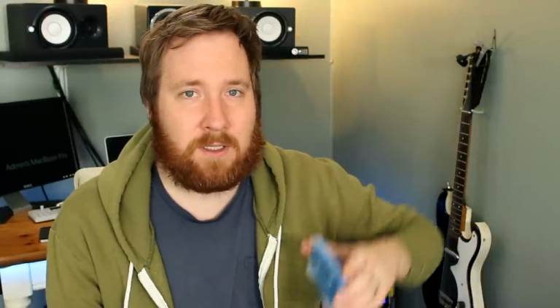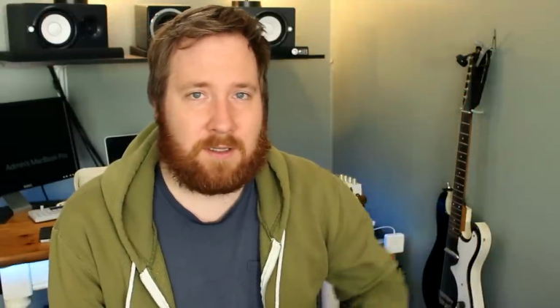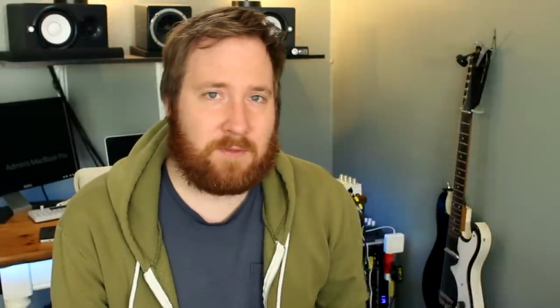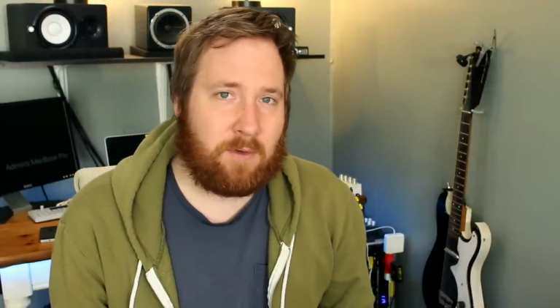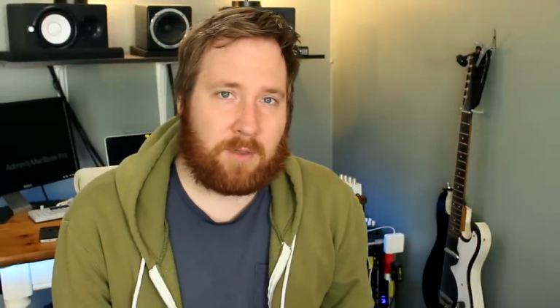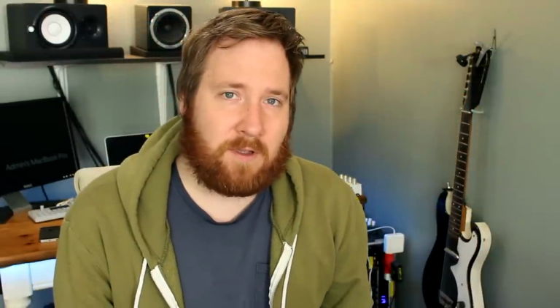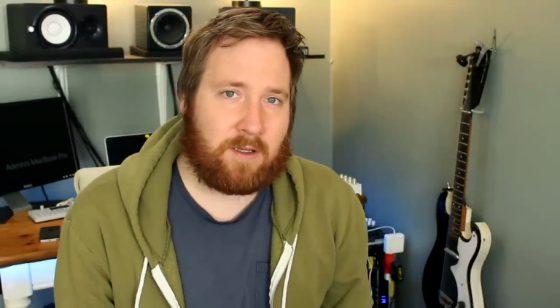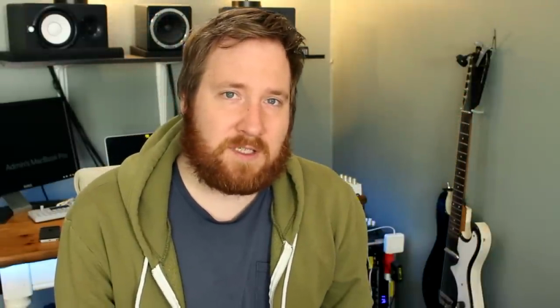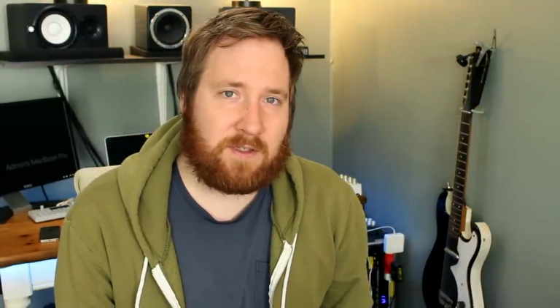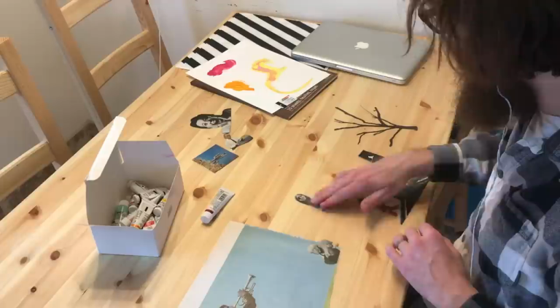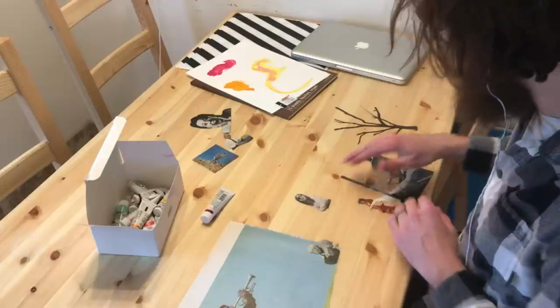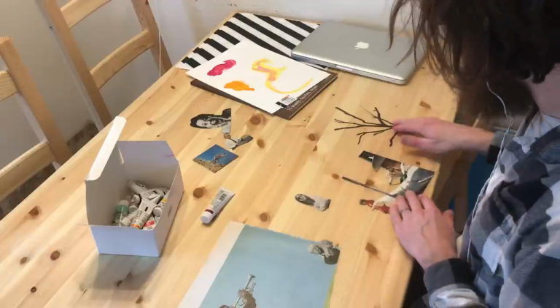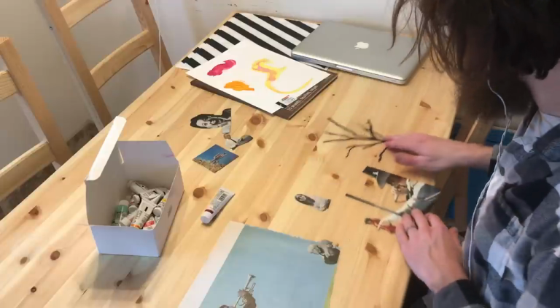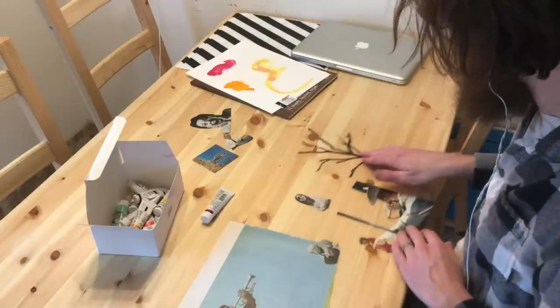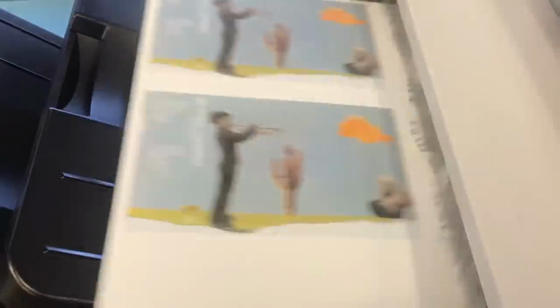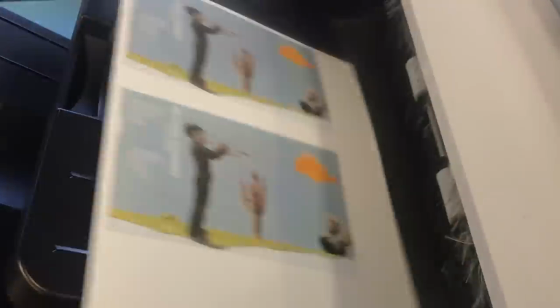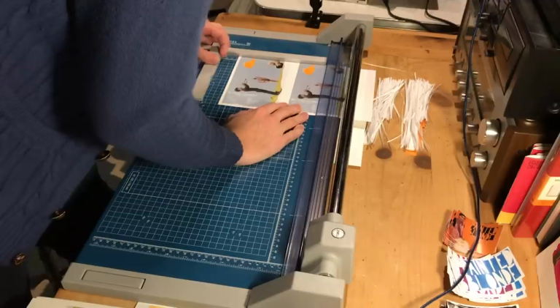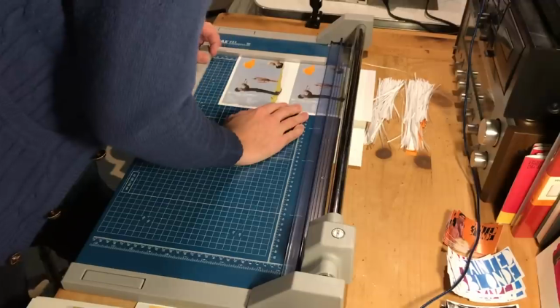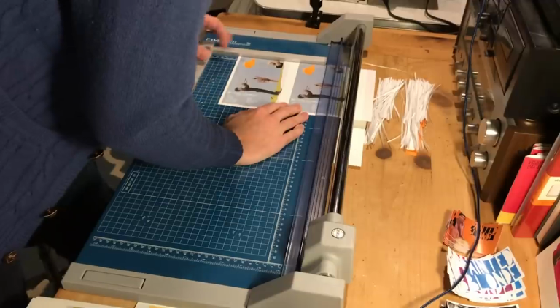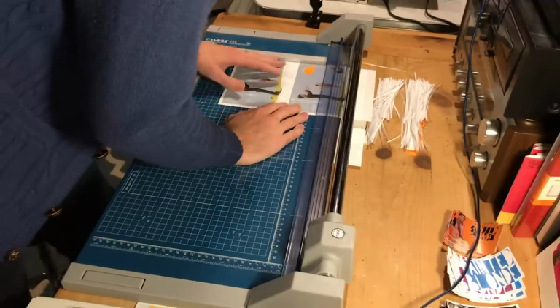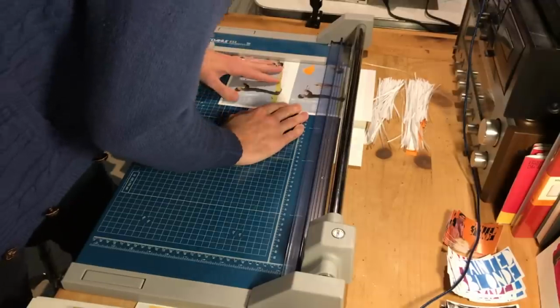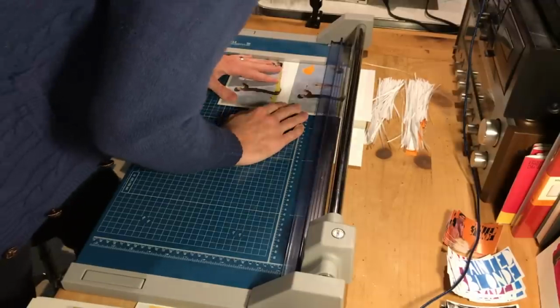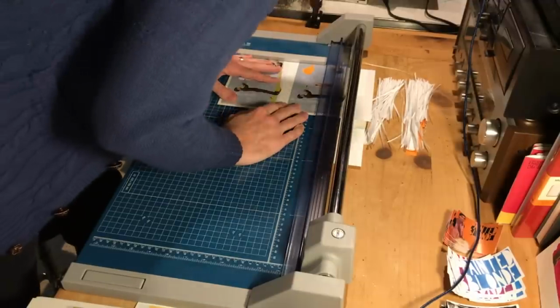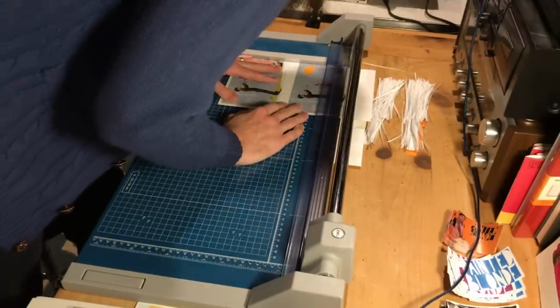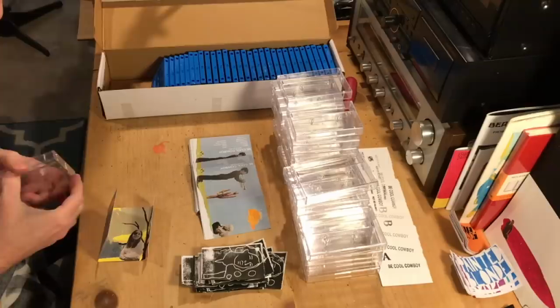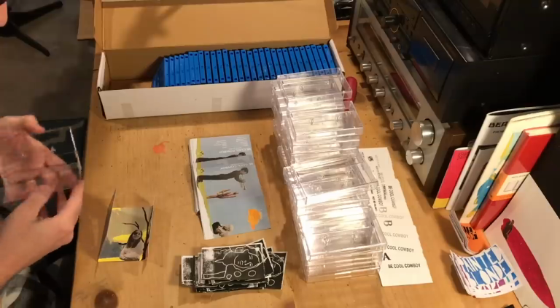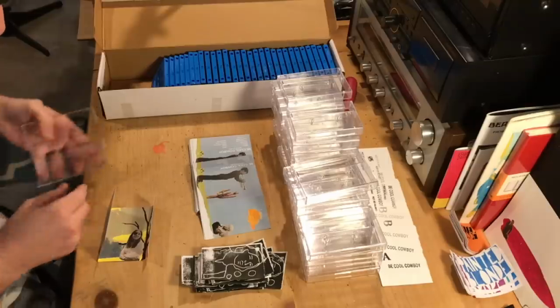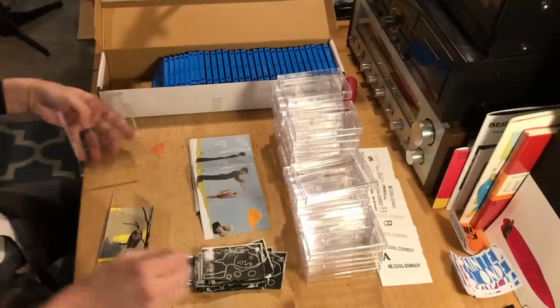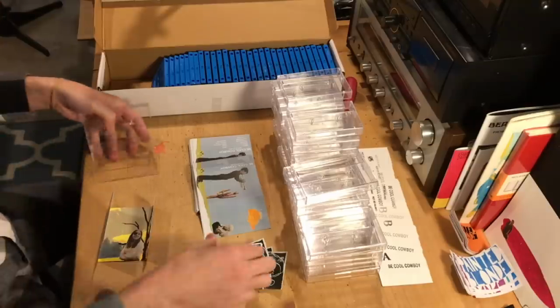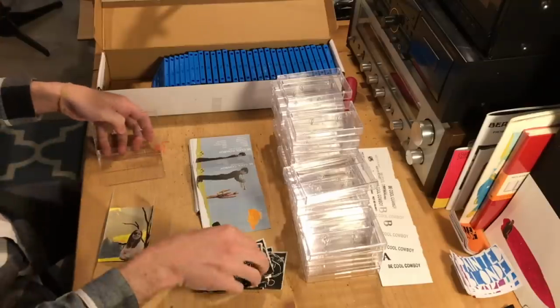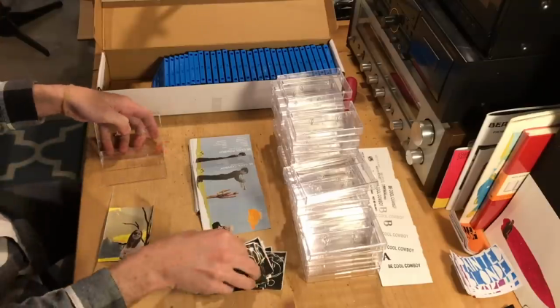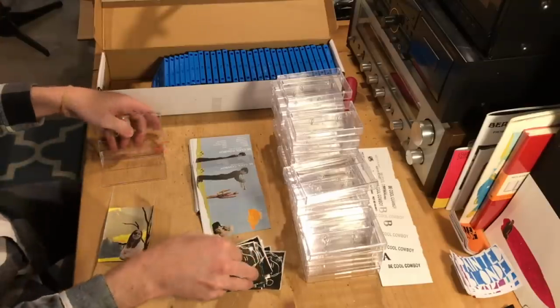In this video we're going to be talking specifically about producing, printing, and cutting your own artwork, and what kind of cases you need for your release.